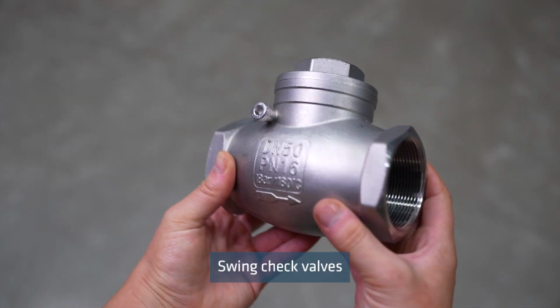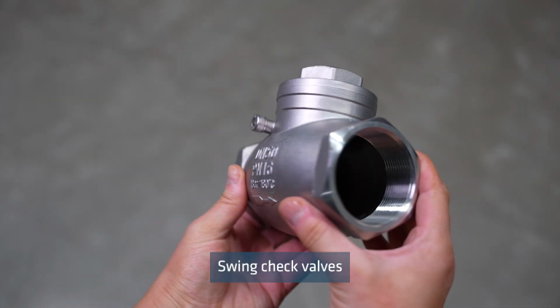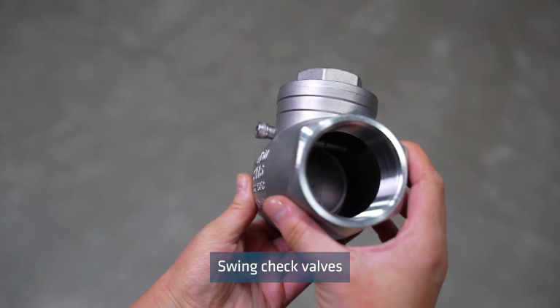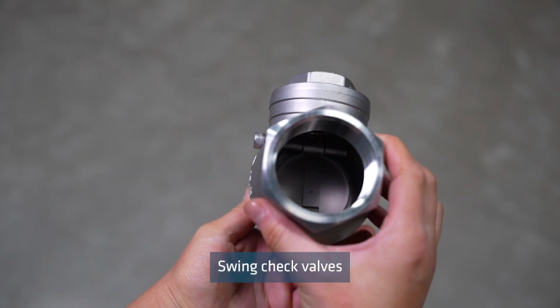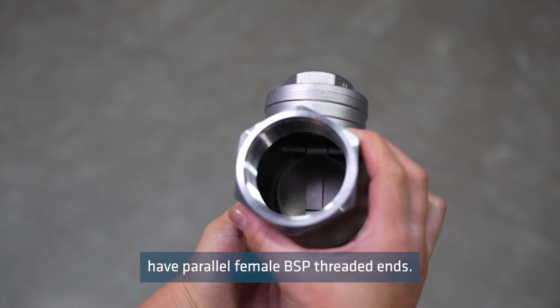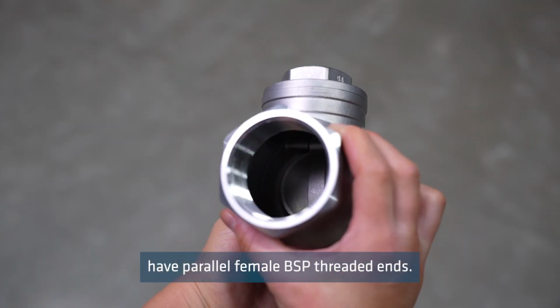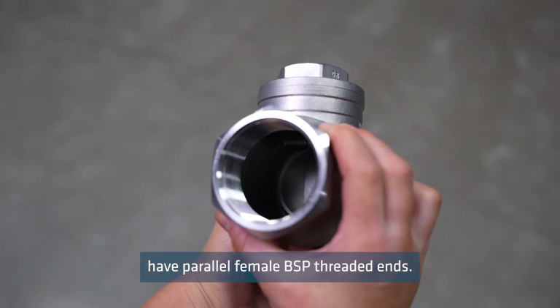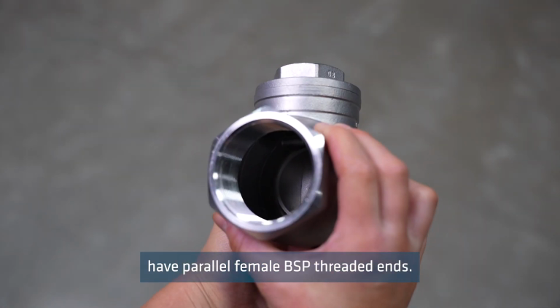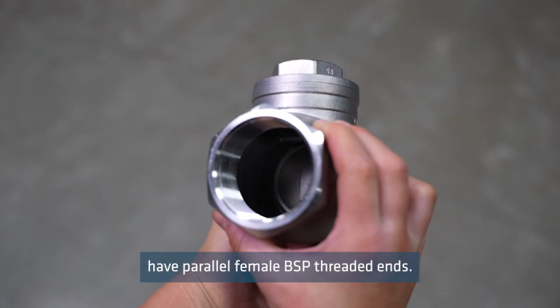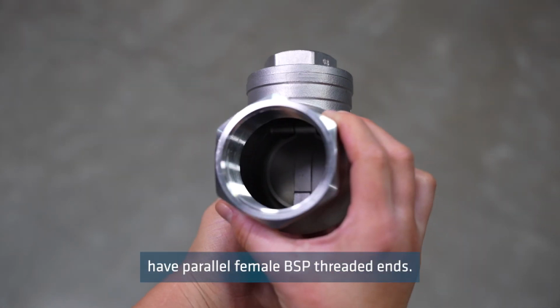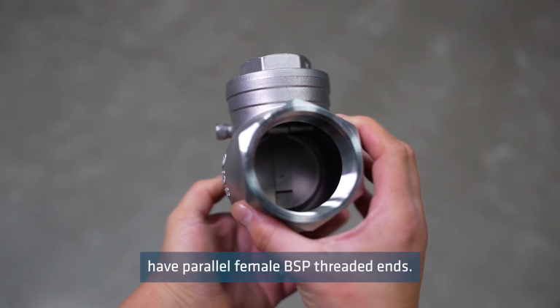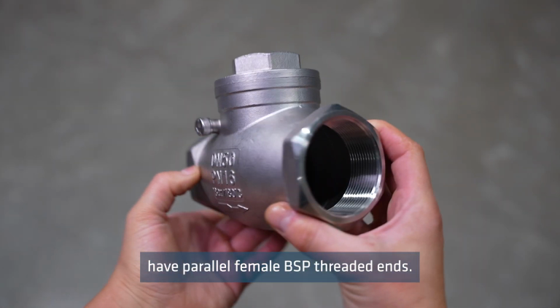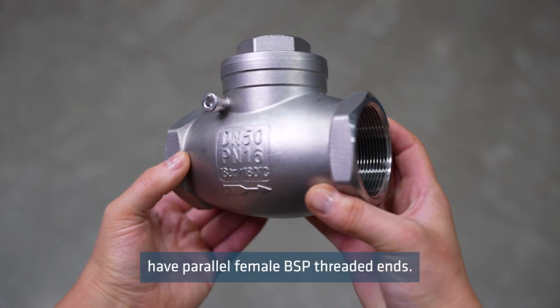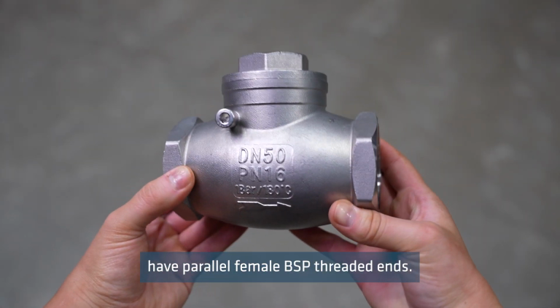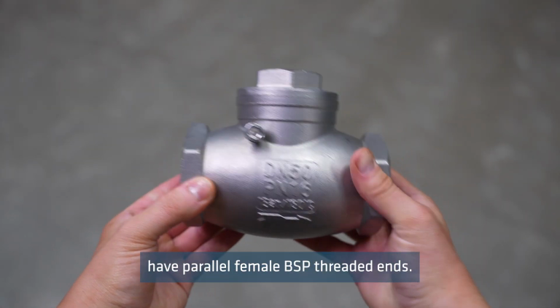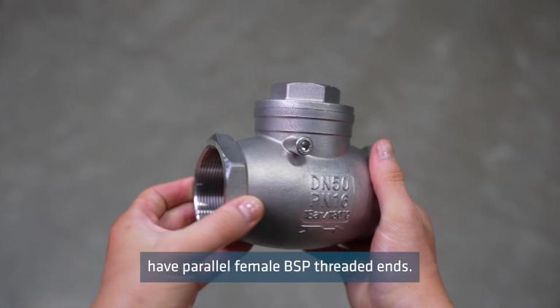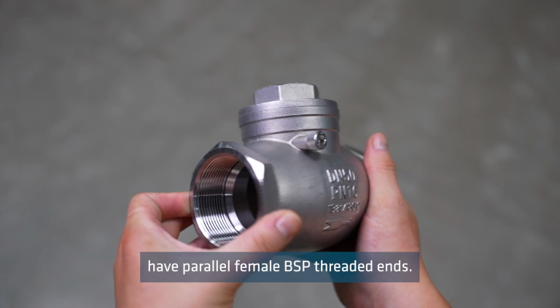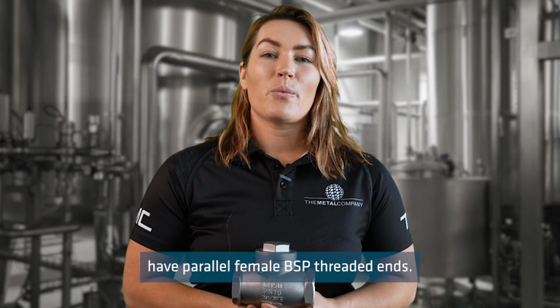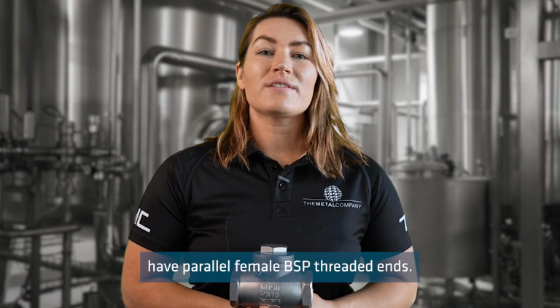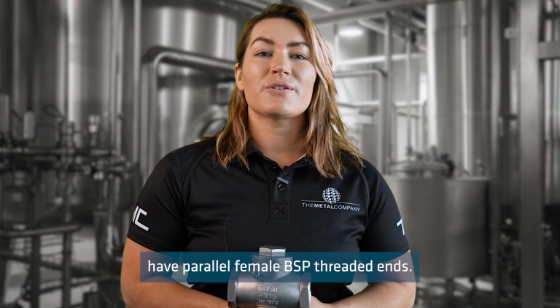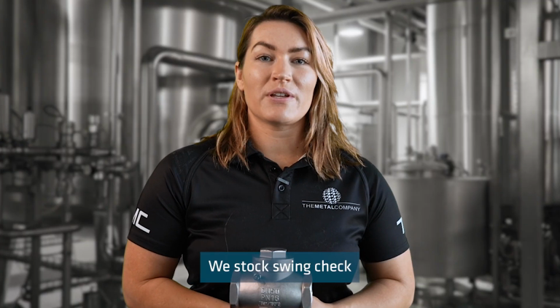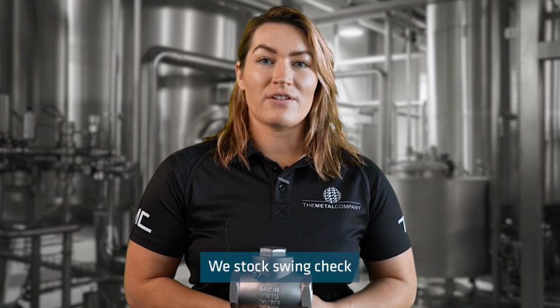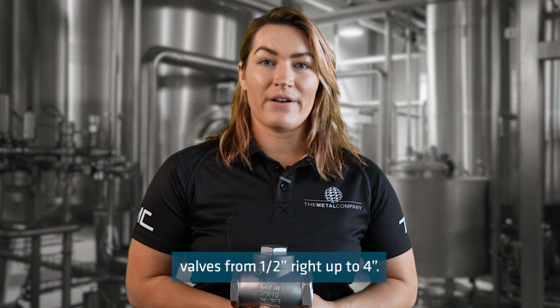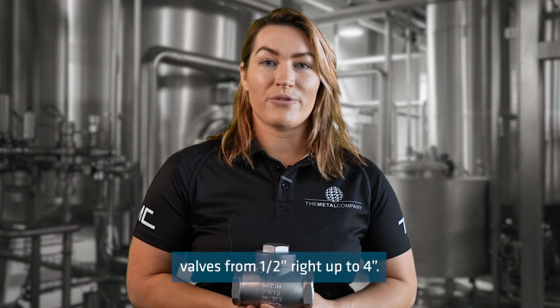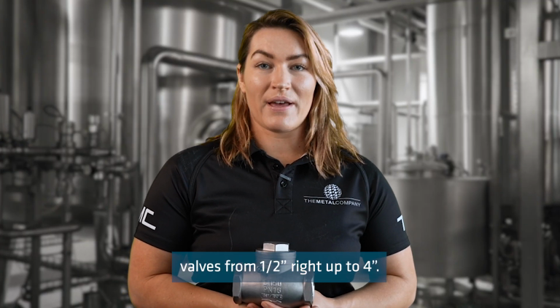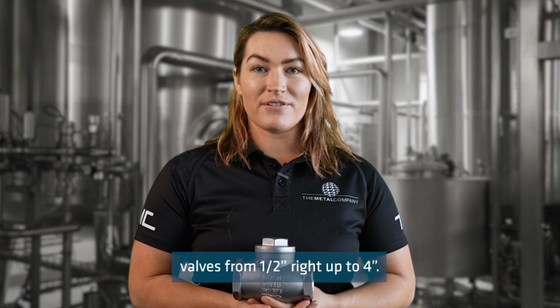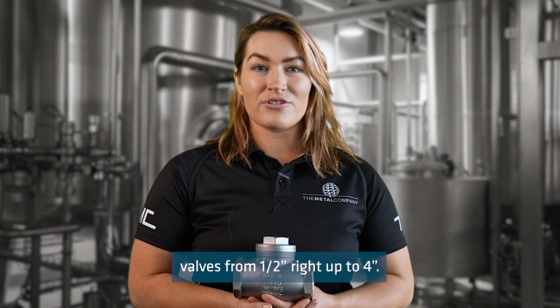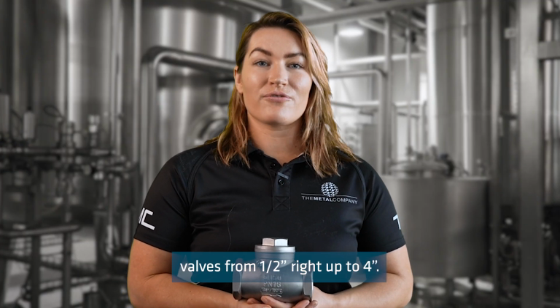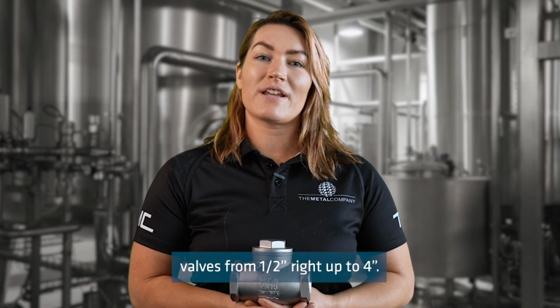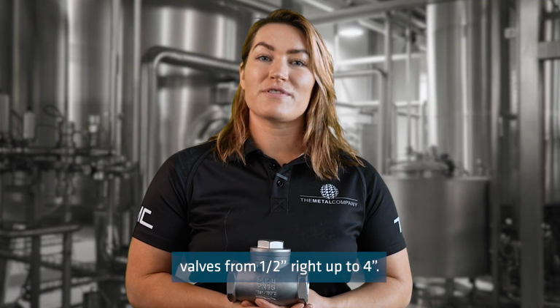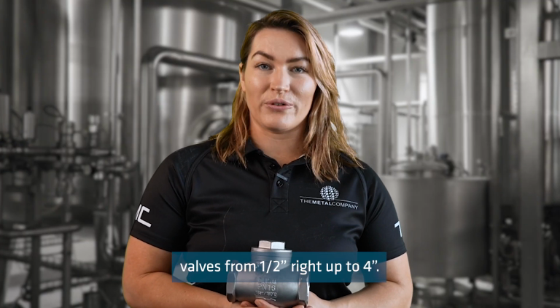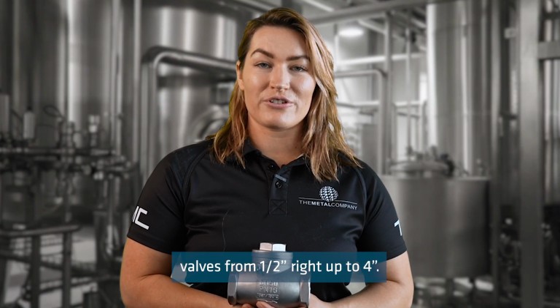Swing check valves have parallel female BSP threaded ends. We stock swing check valves from half inch right up to four inch.